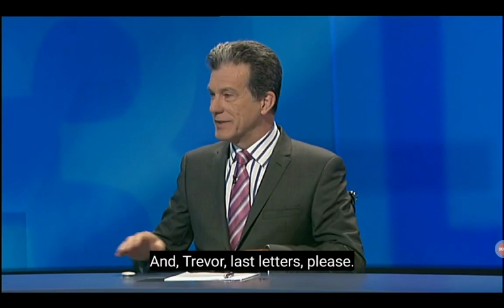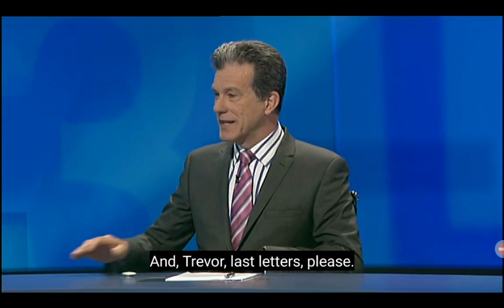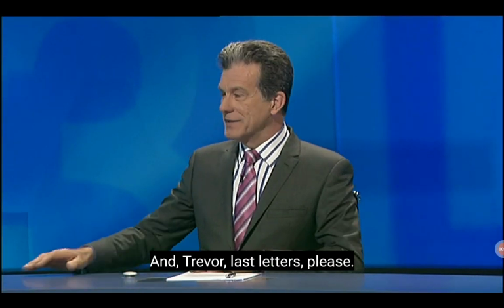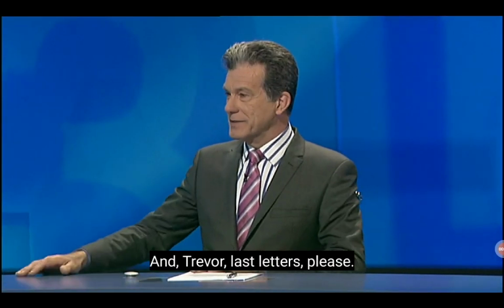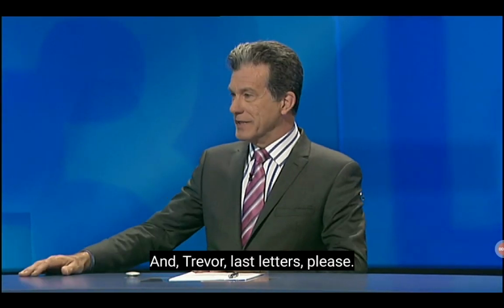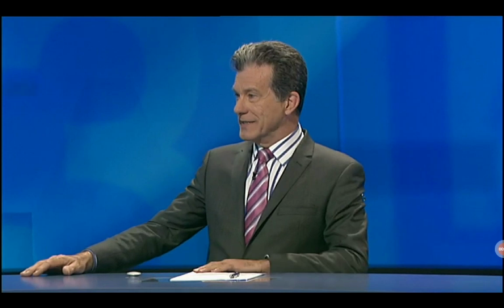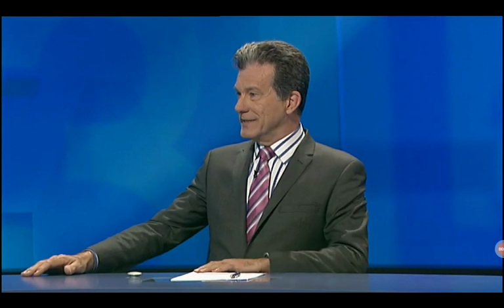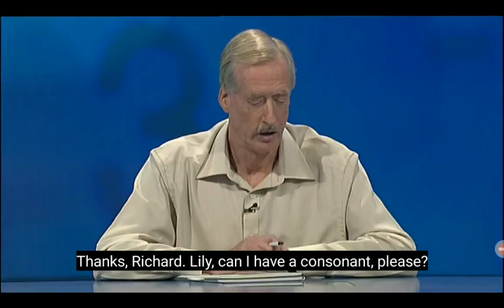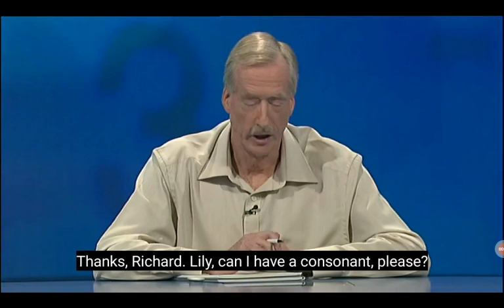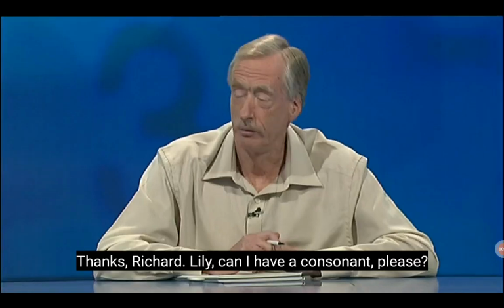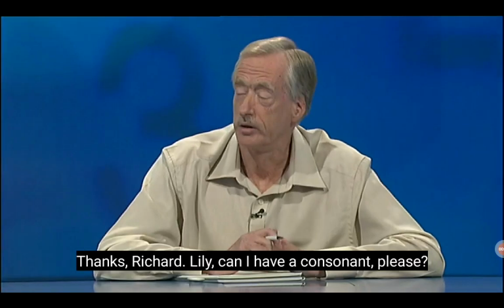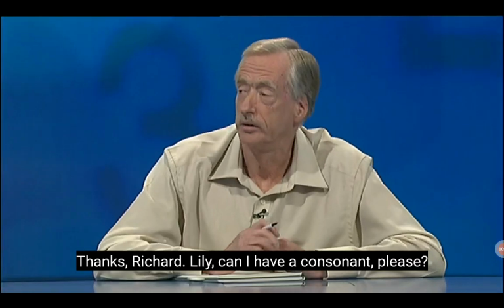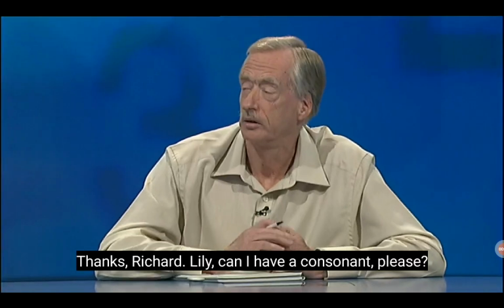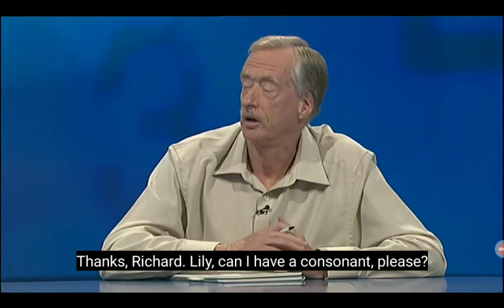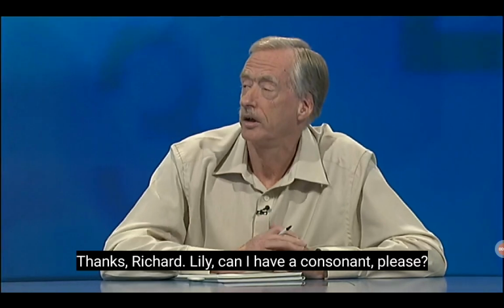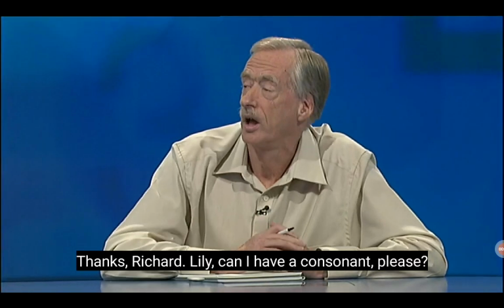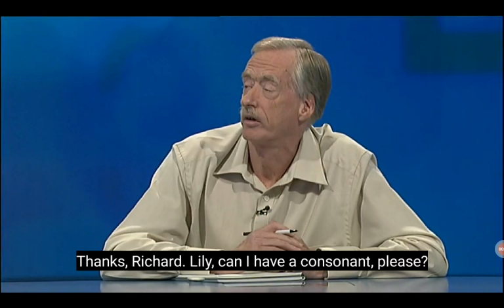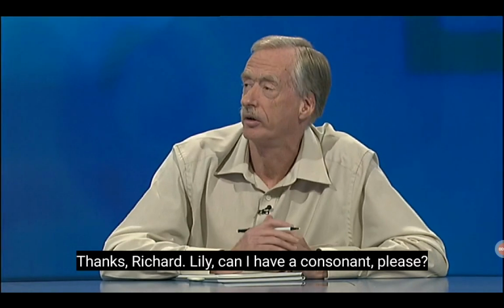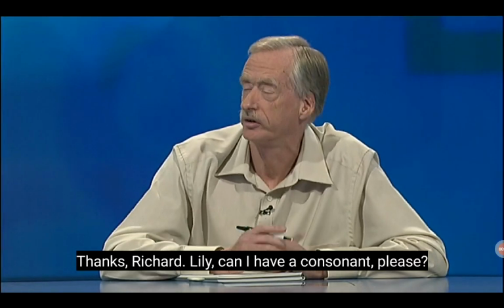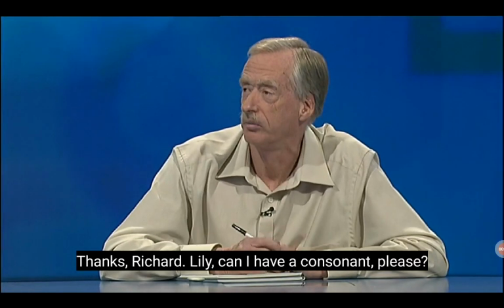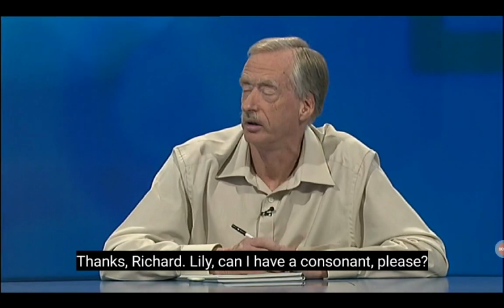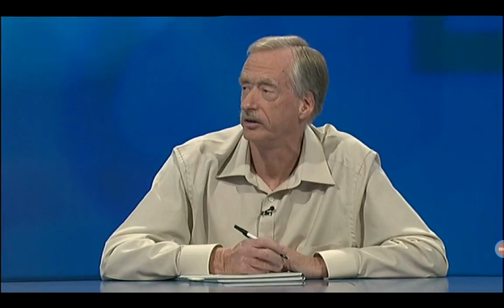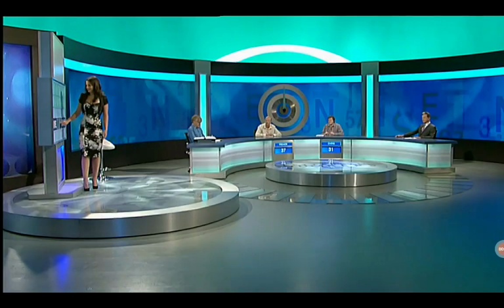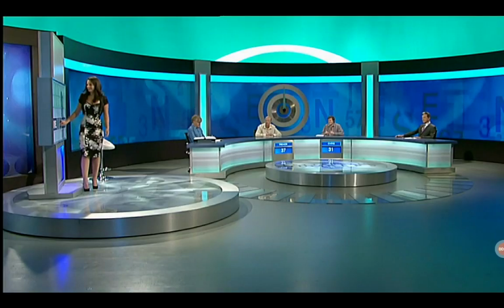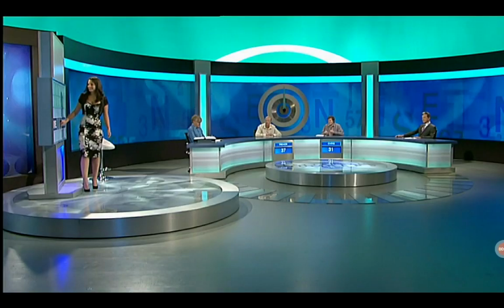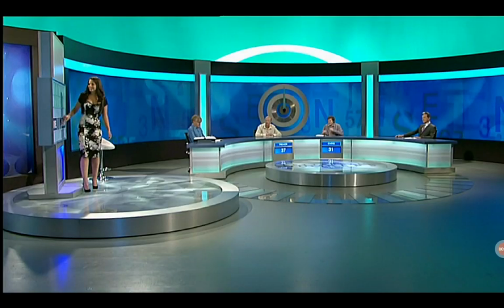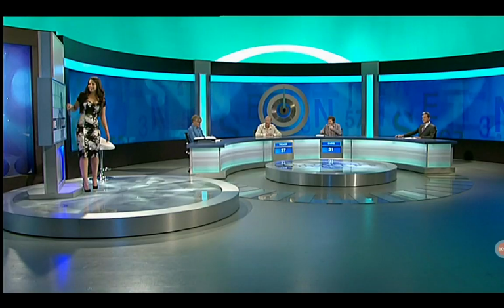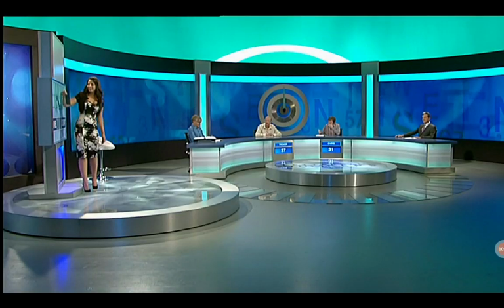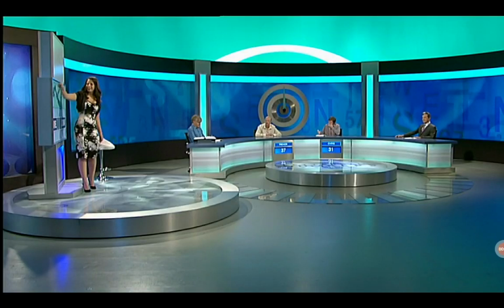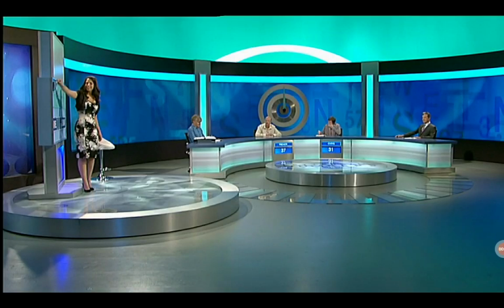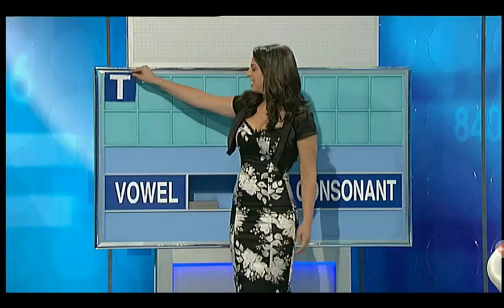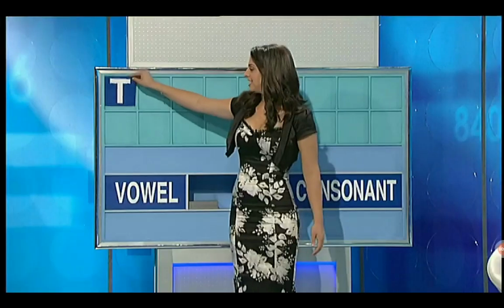And Trevor, last letters, please. Thanks, Richard. Lily, can I have a consonant, please? T.